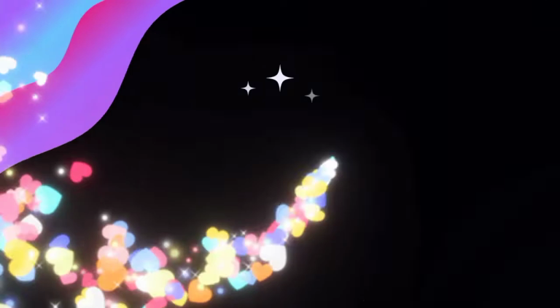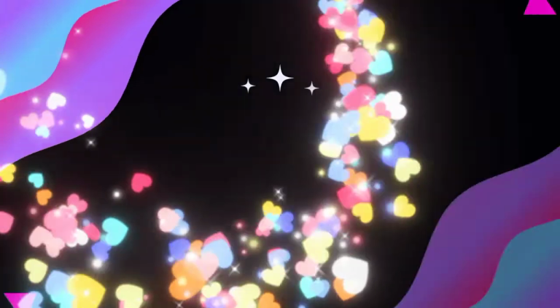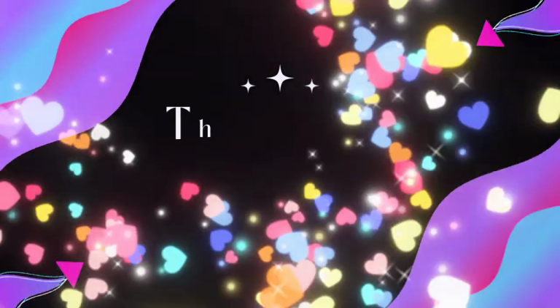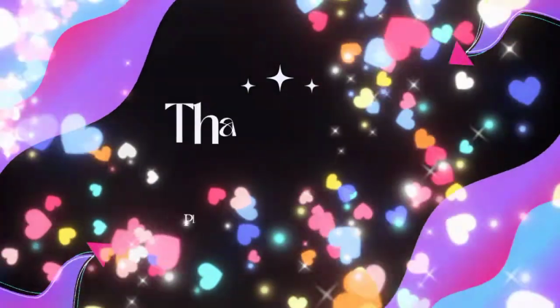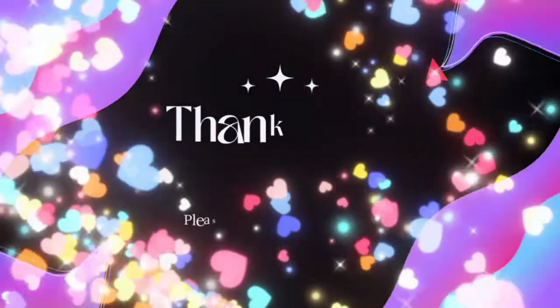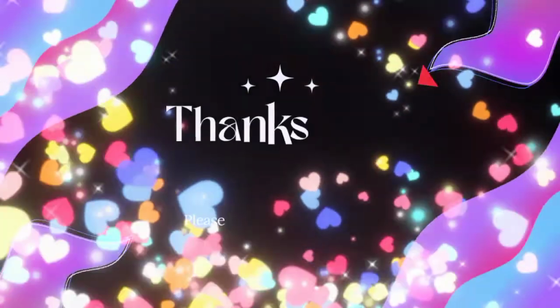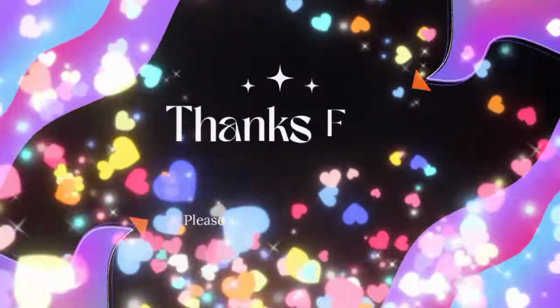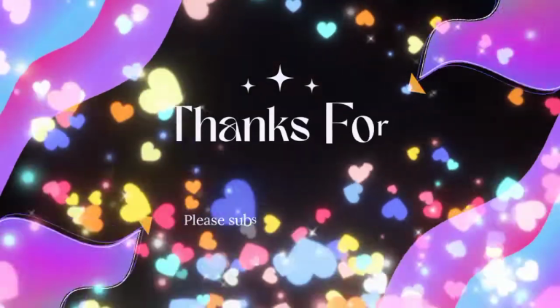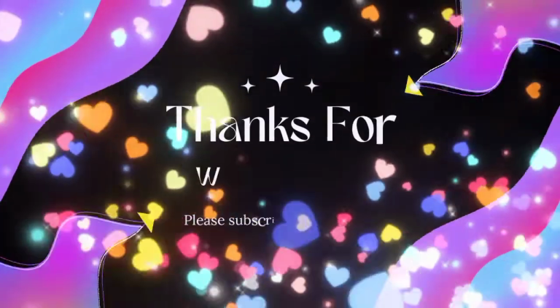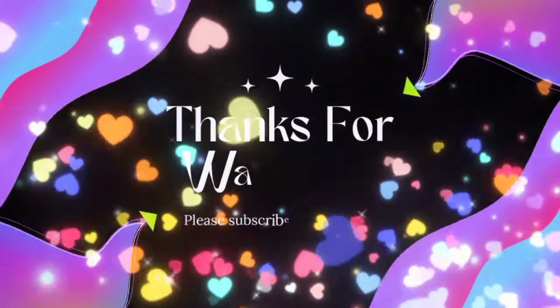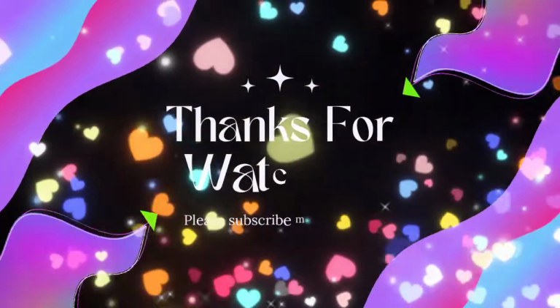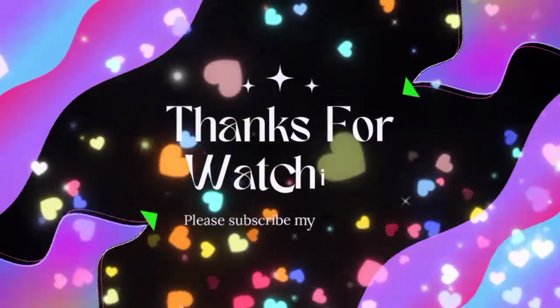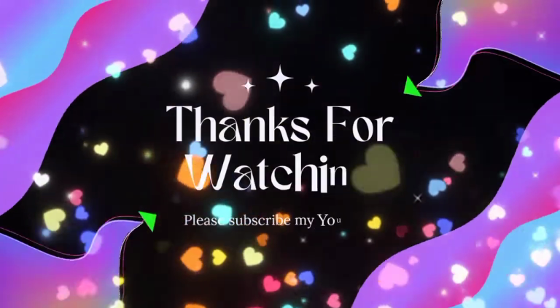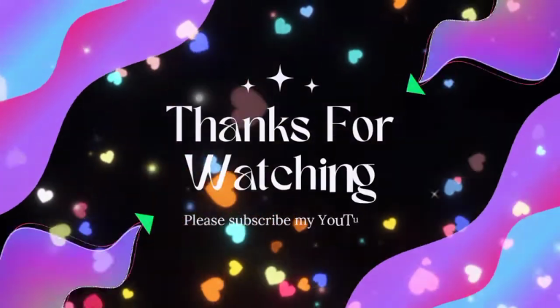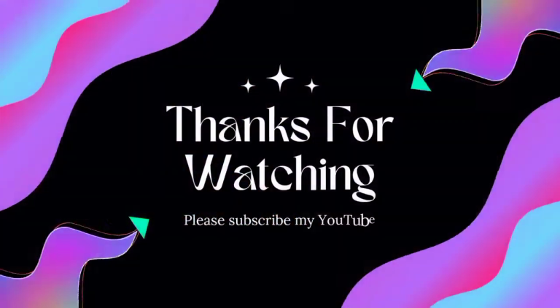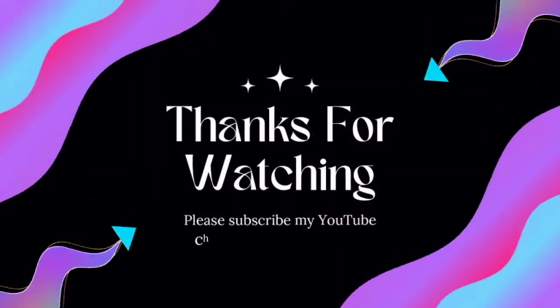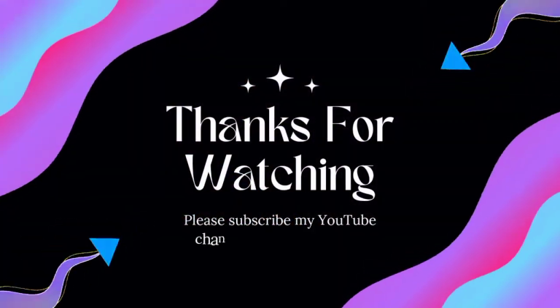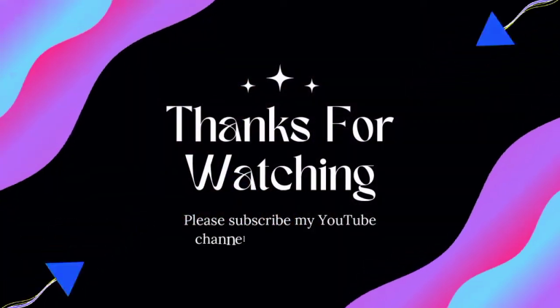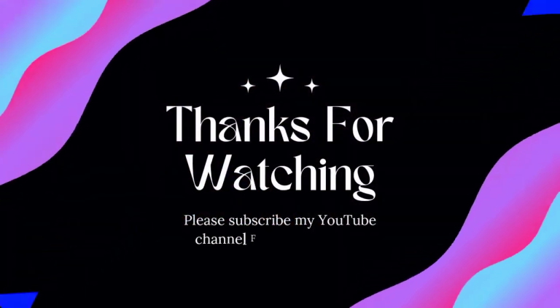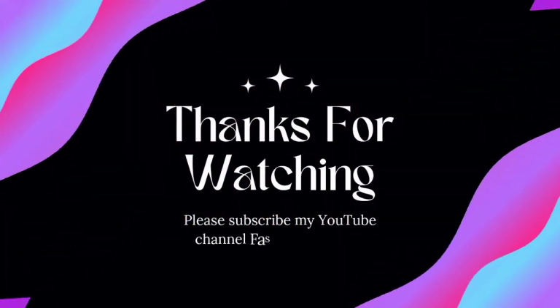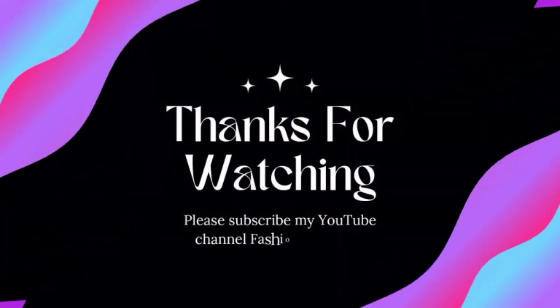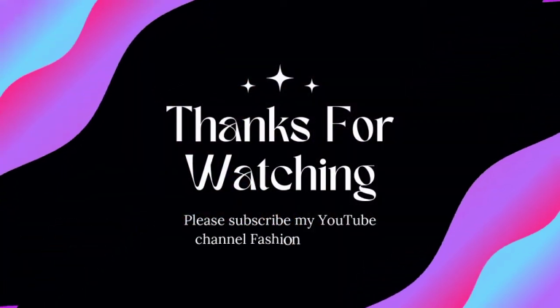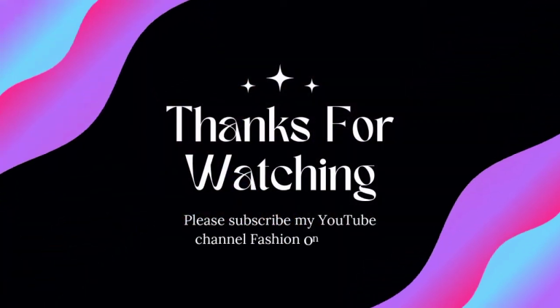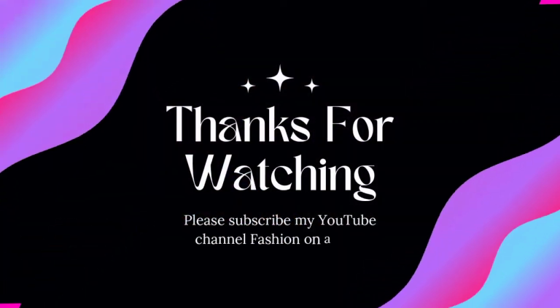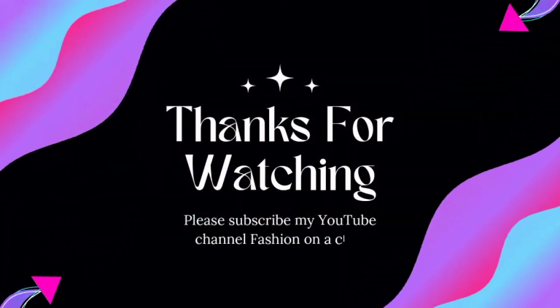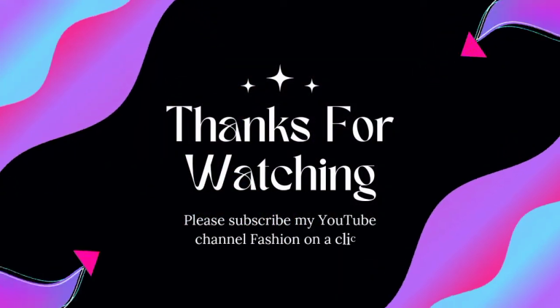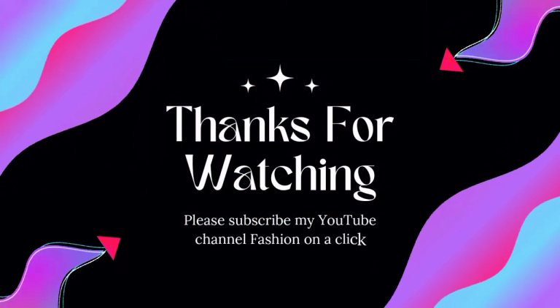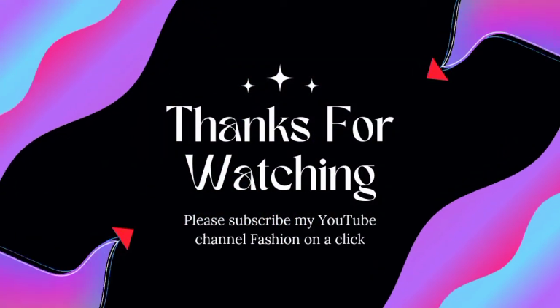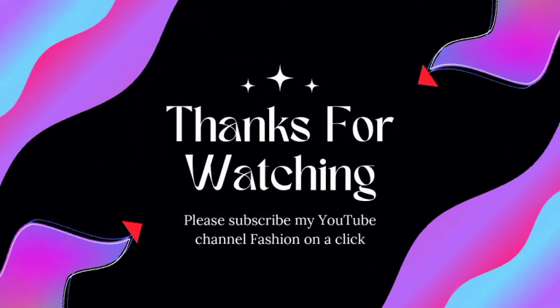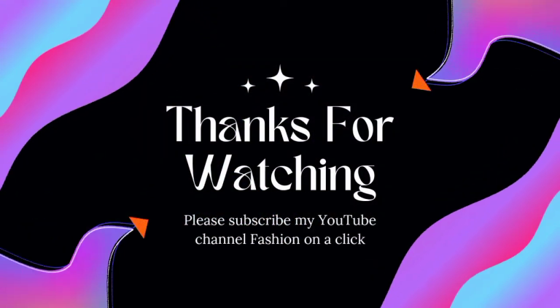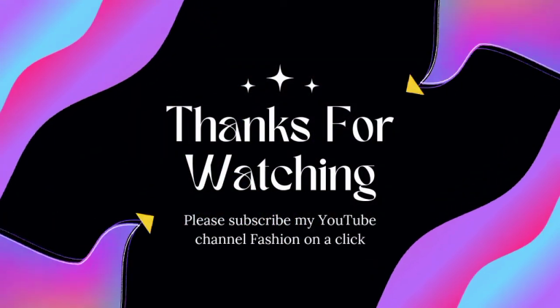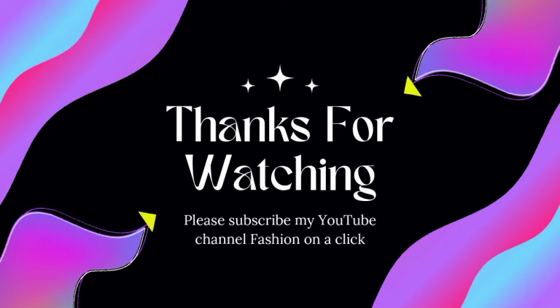You will see more in the next video. Allah Hafez.